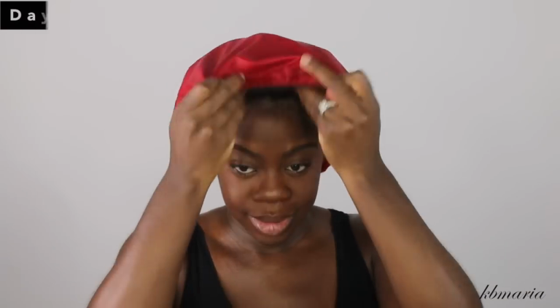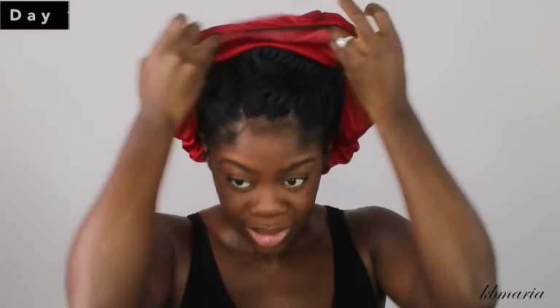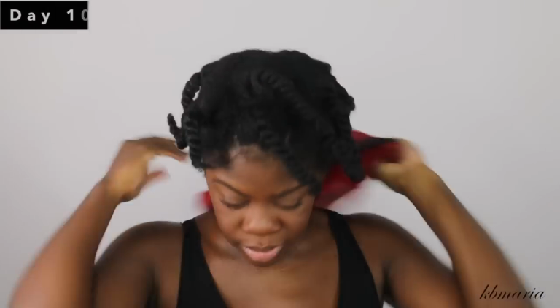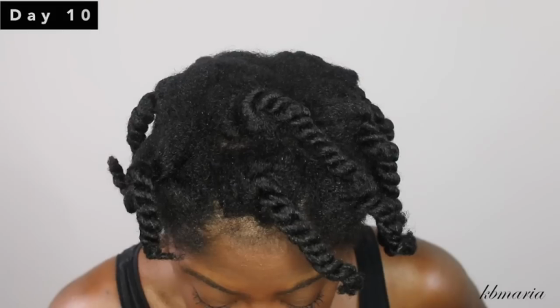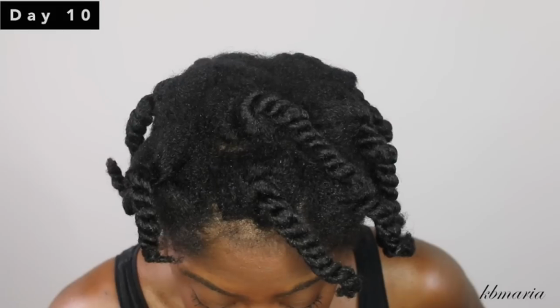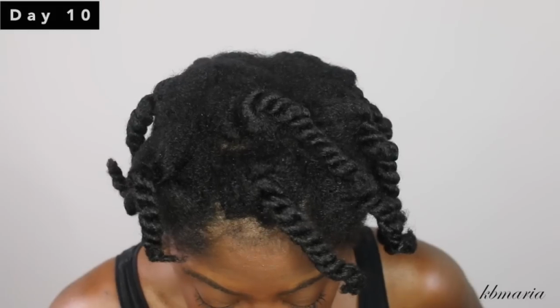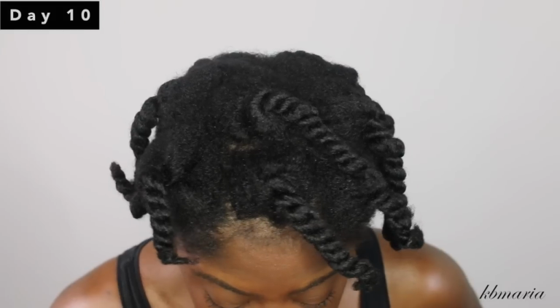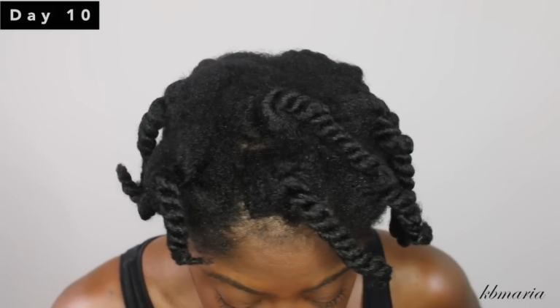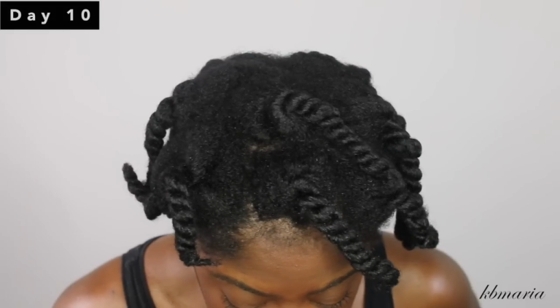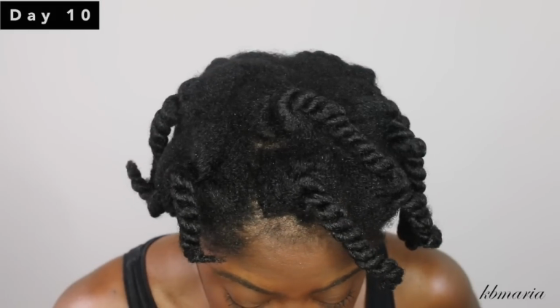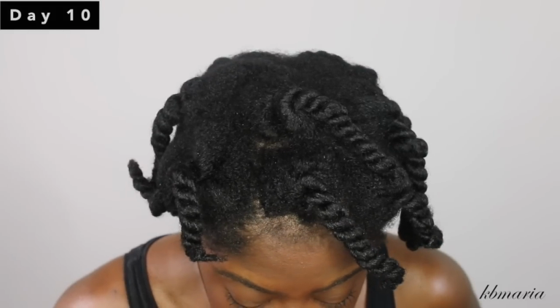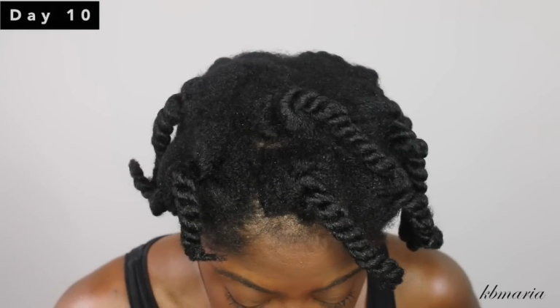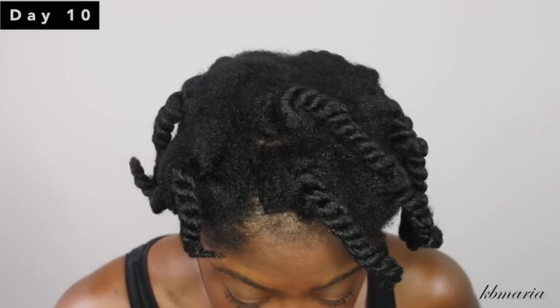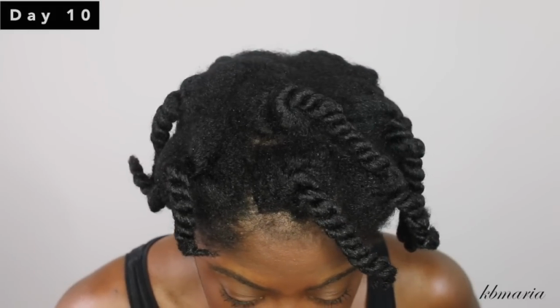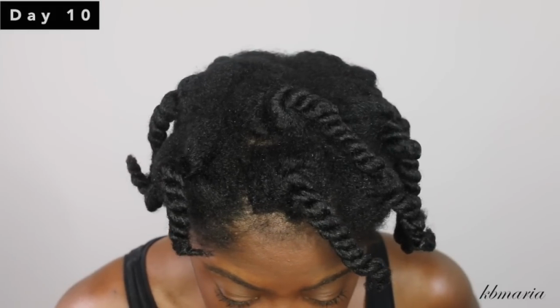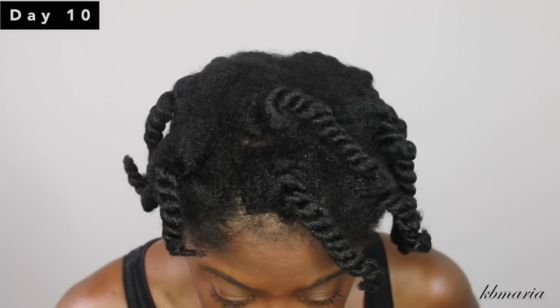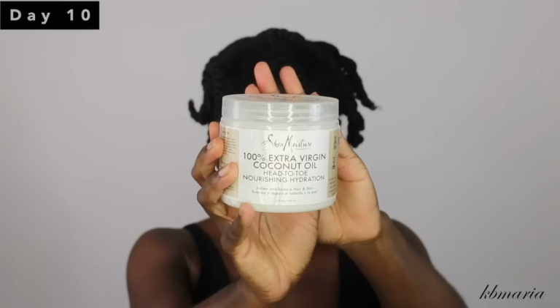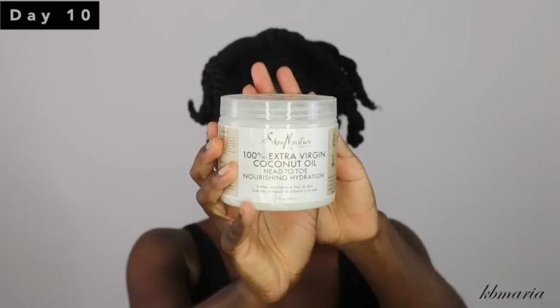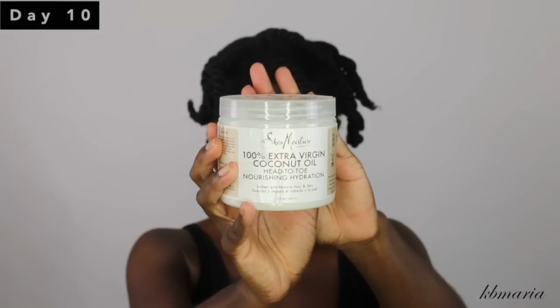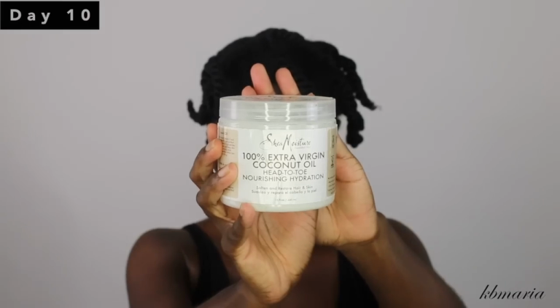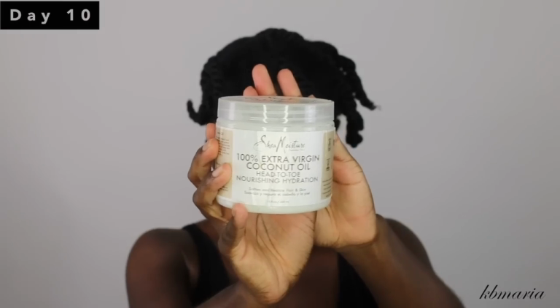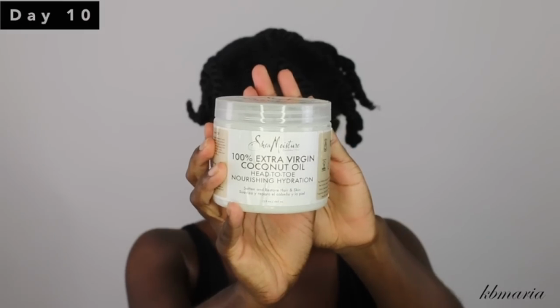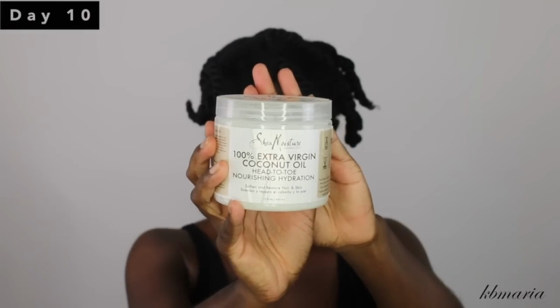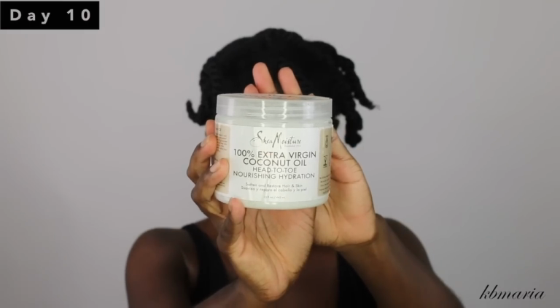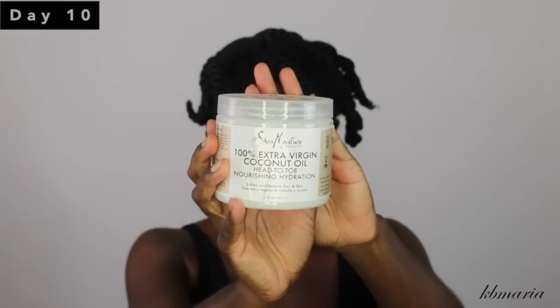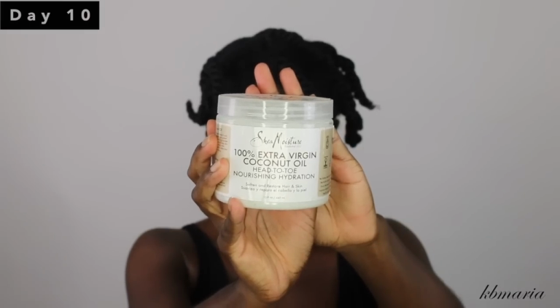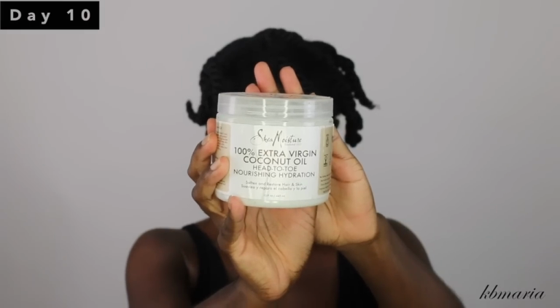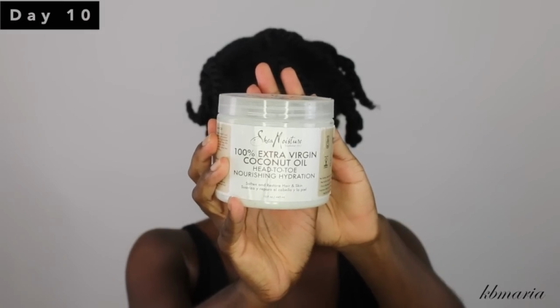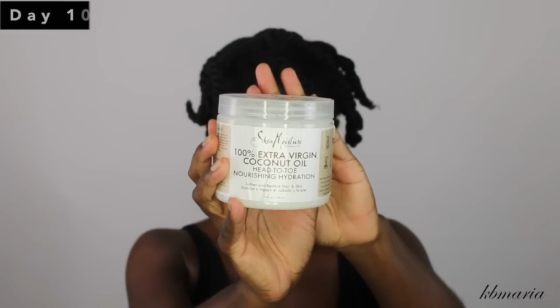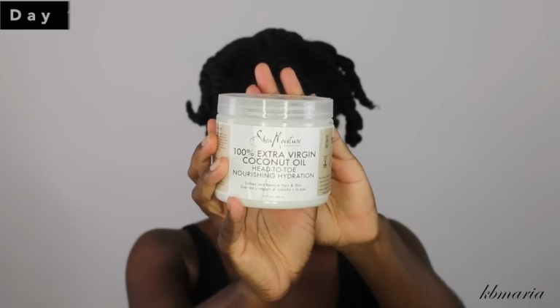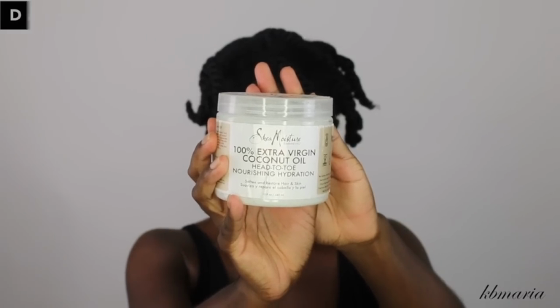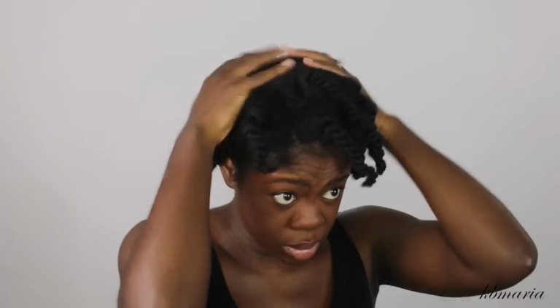It is now day ten. I'm going to go back into that coconut oil and reapply it to my twists before I take my hair down.